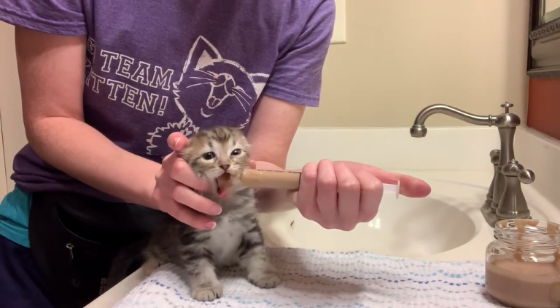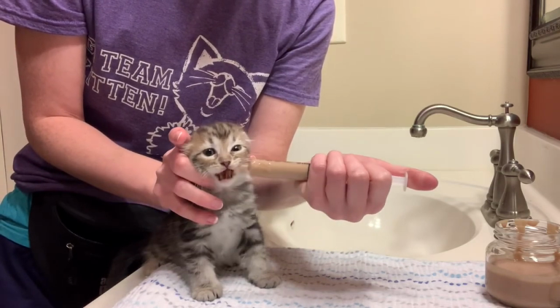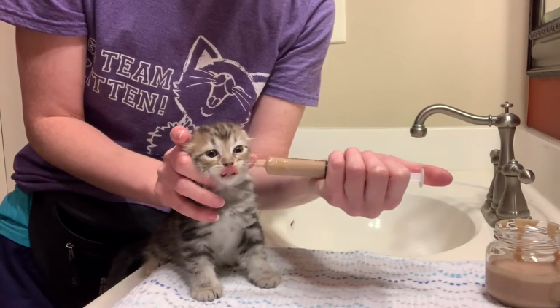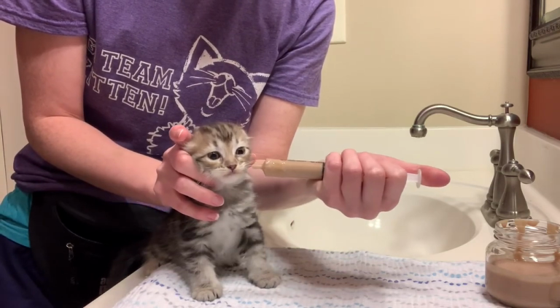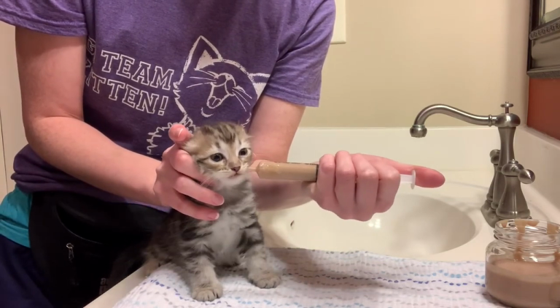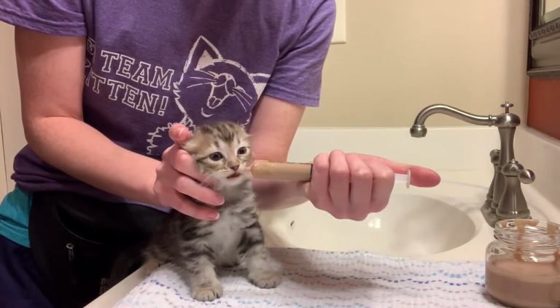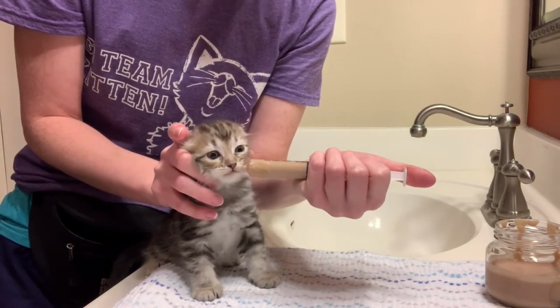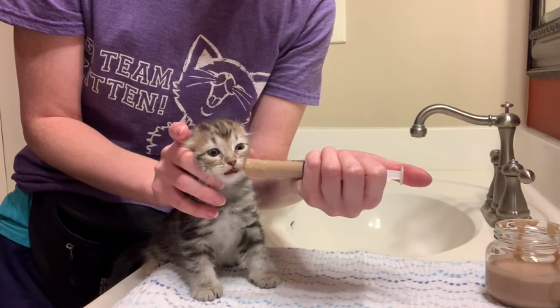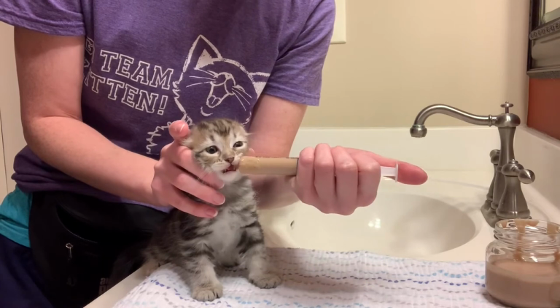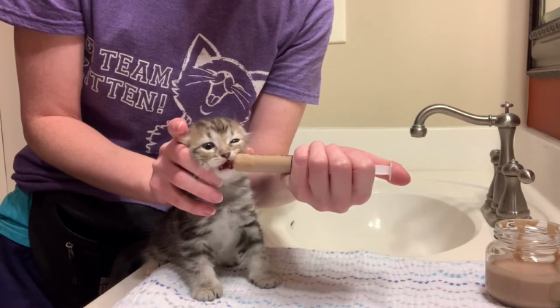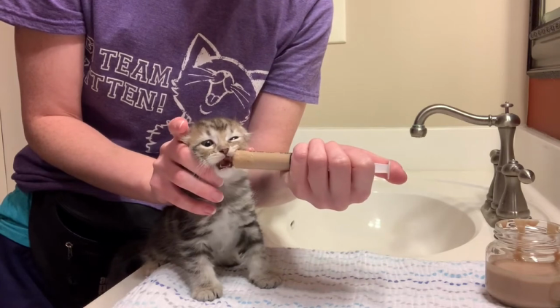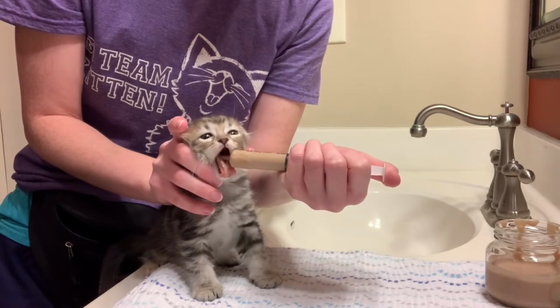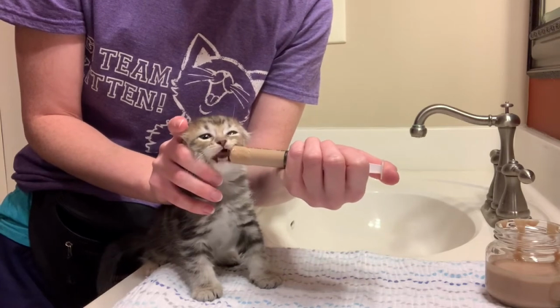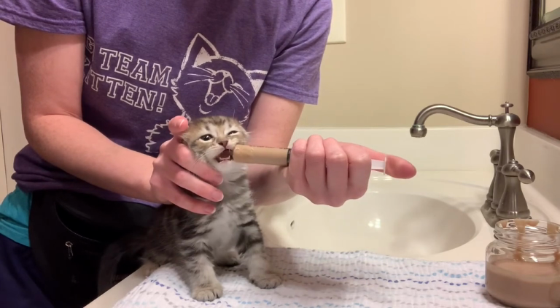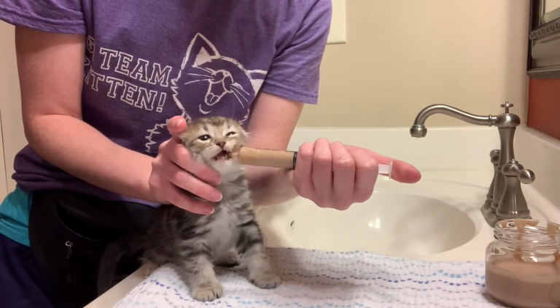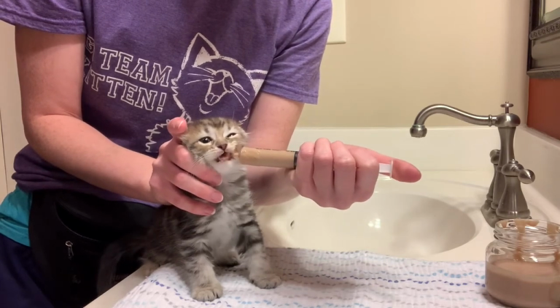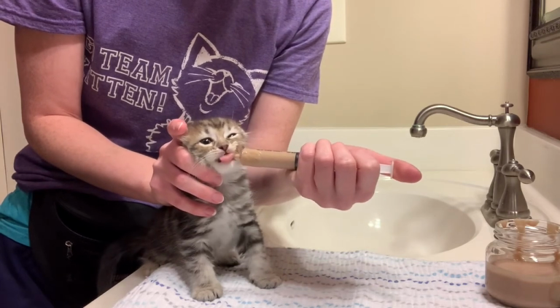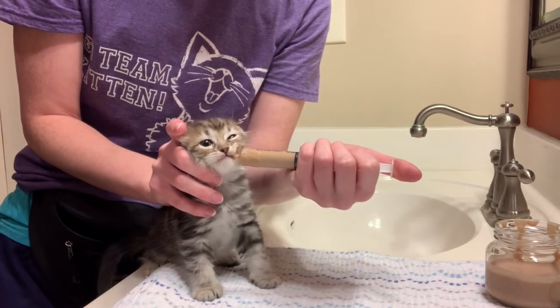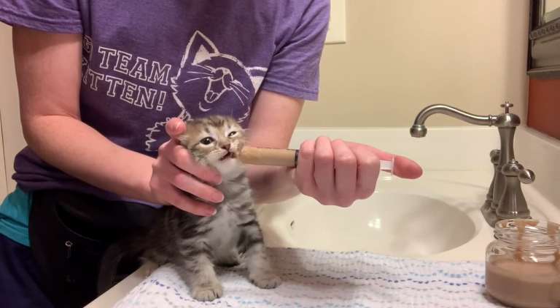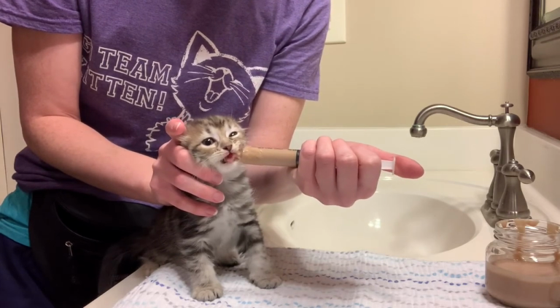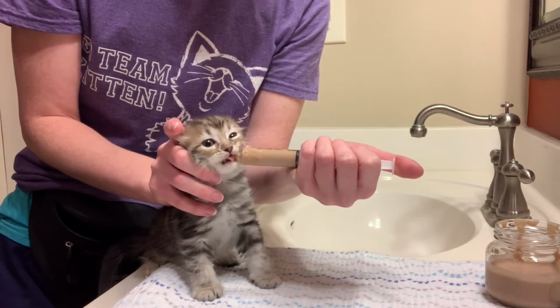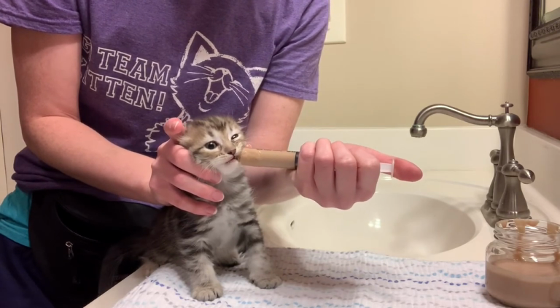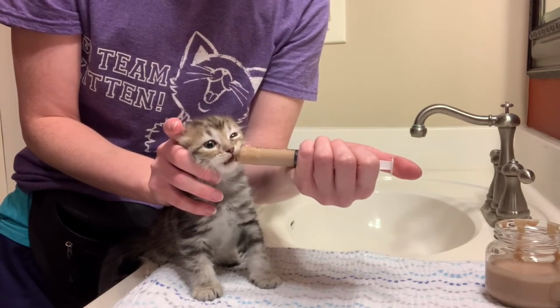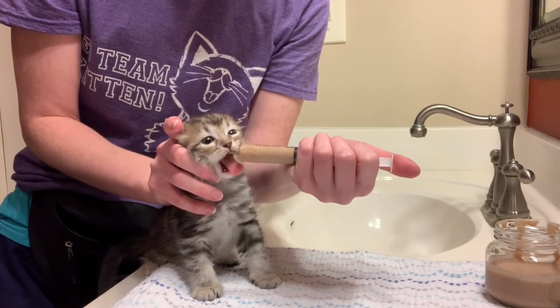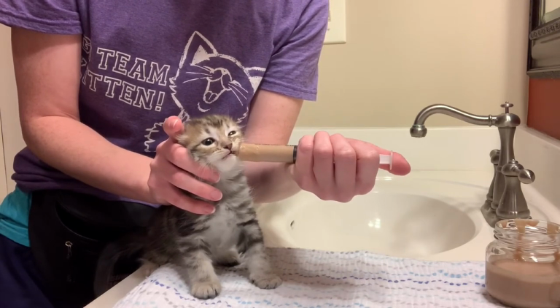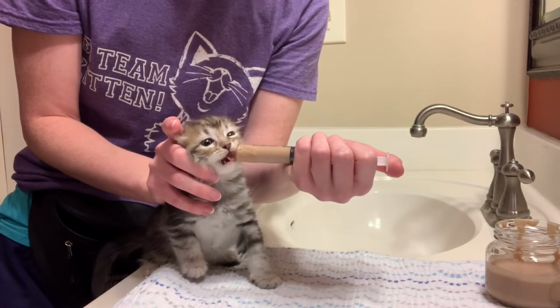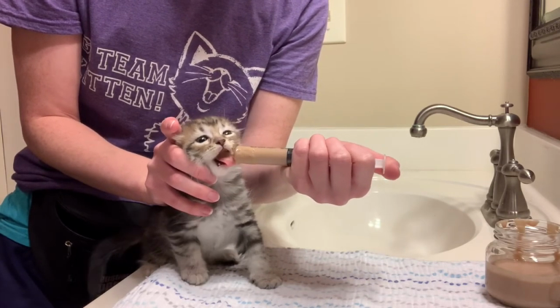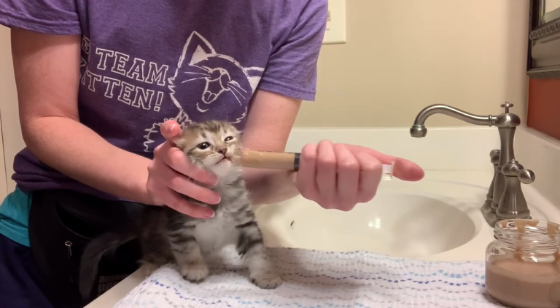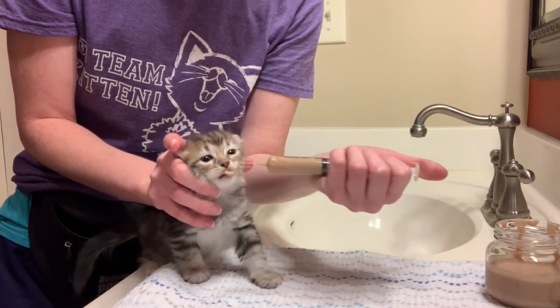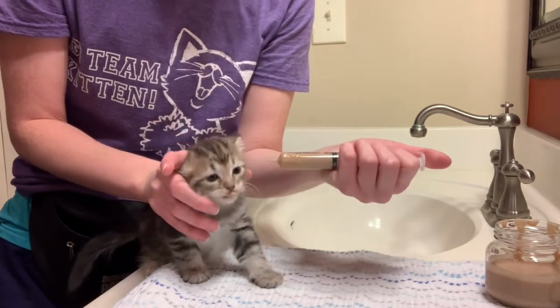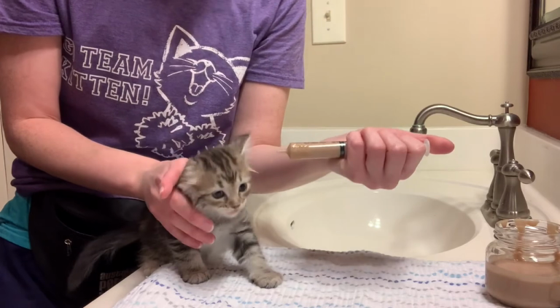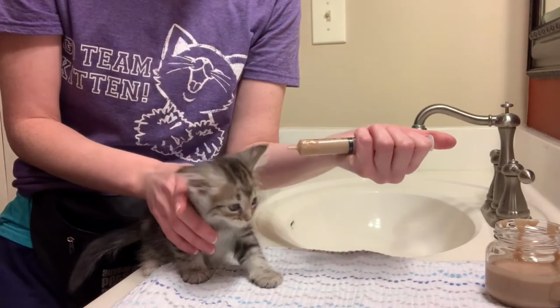Depress the plunger gently, giving the kitten ample time to swallow. If you flood the kitten's mouth and food falls back out, just go a little slower.